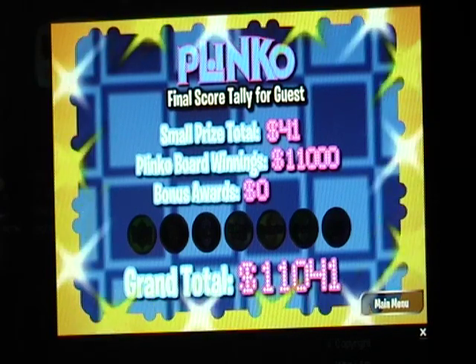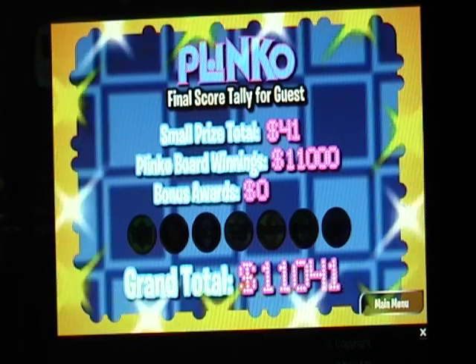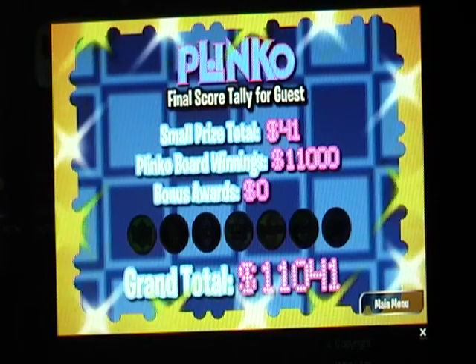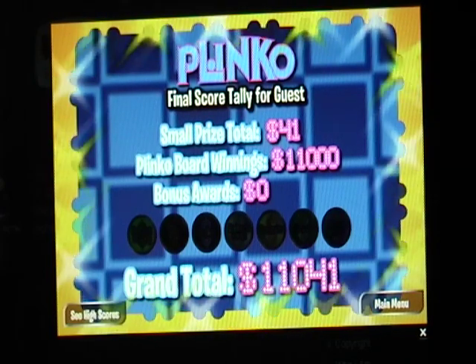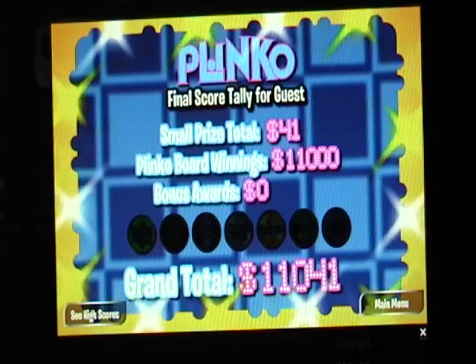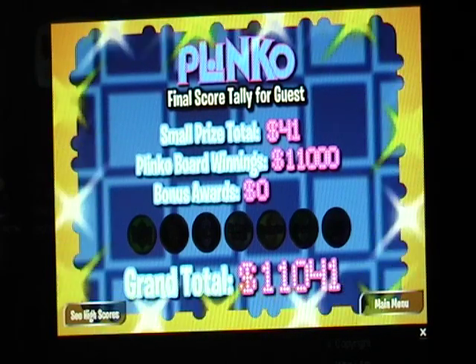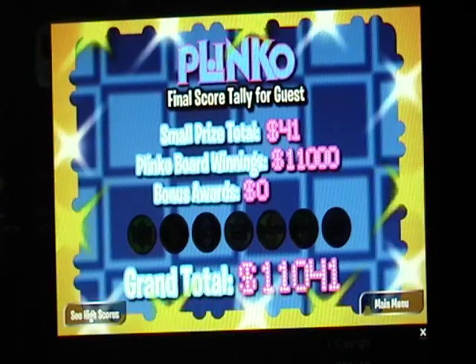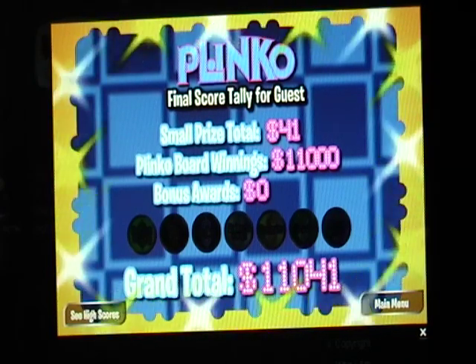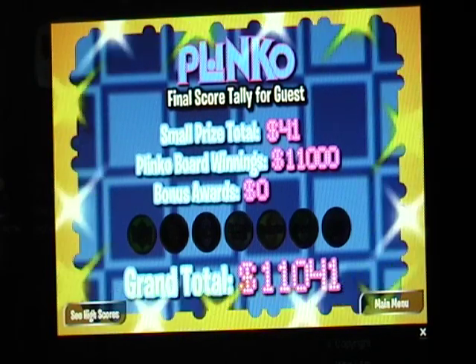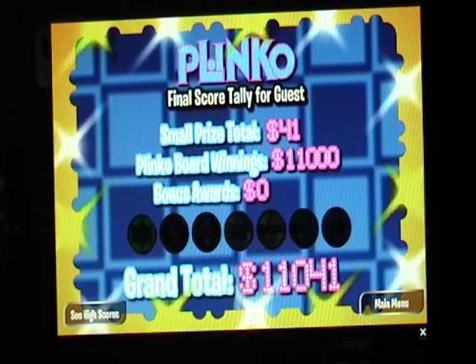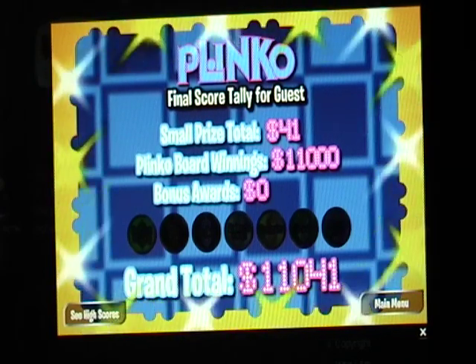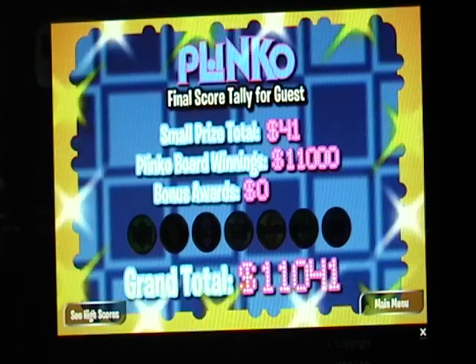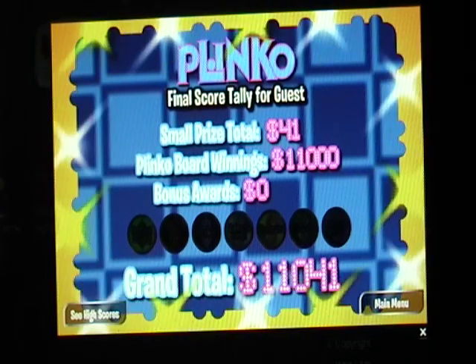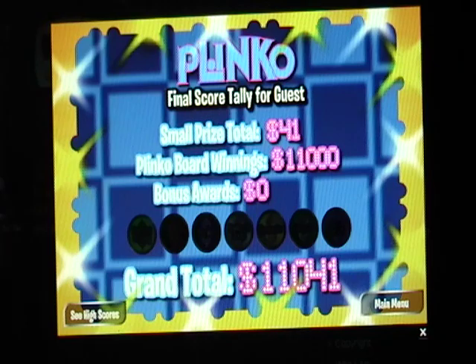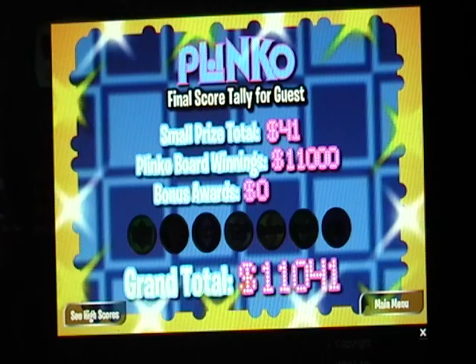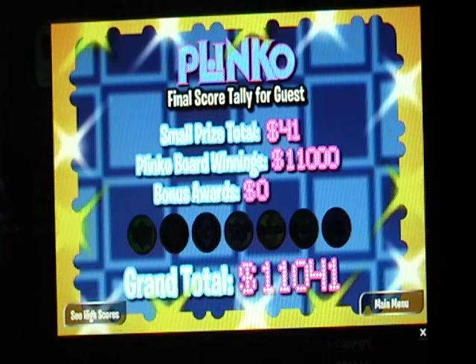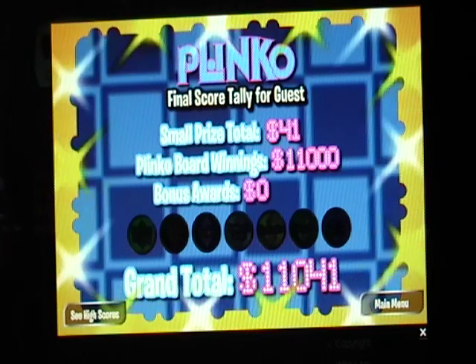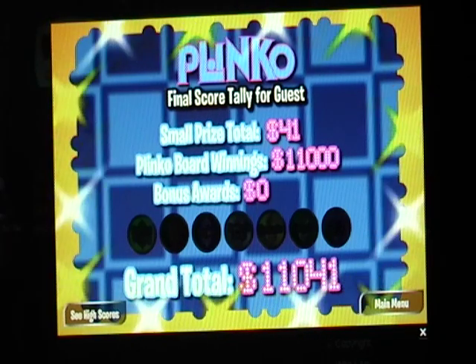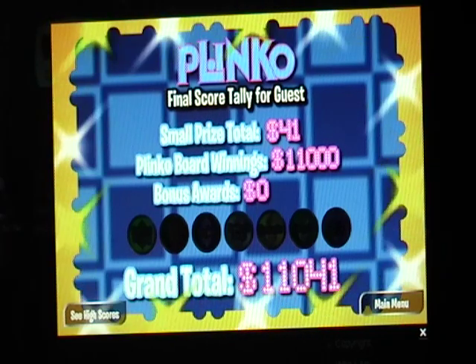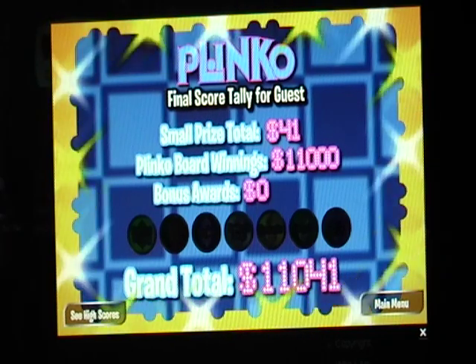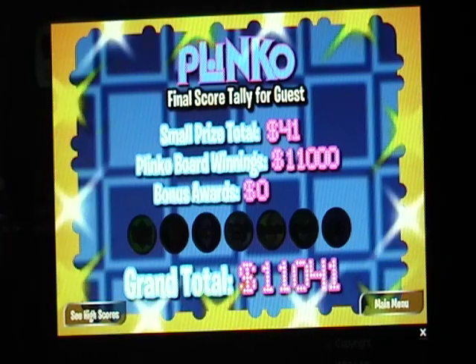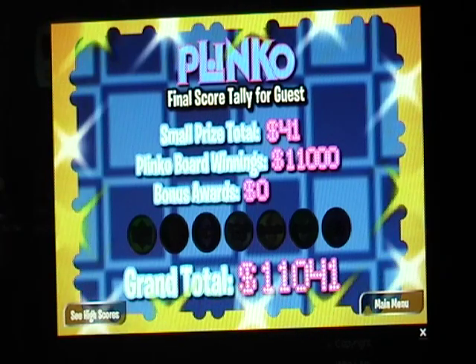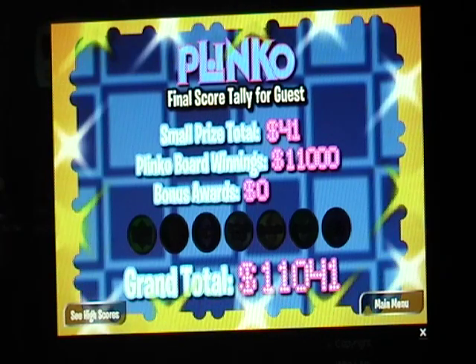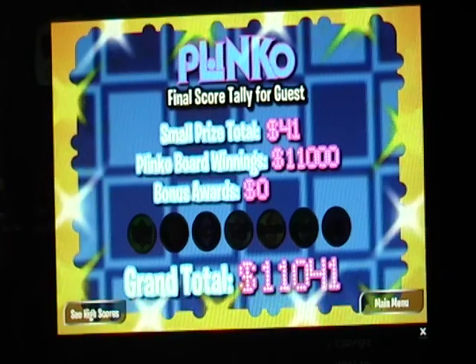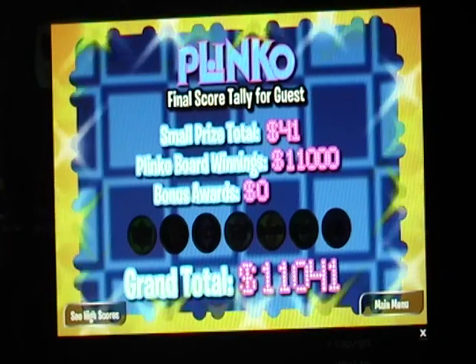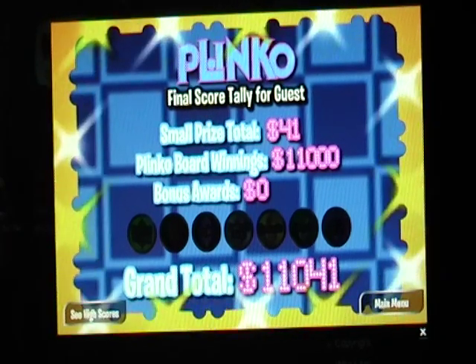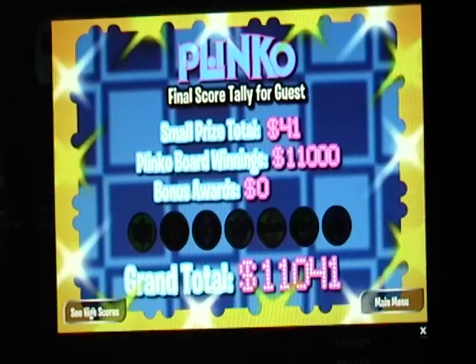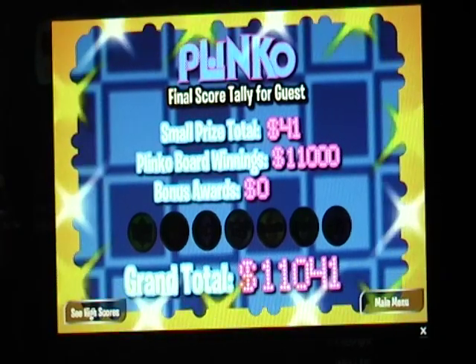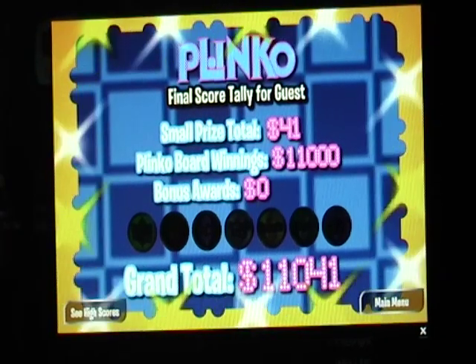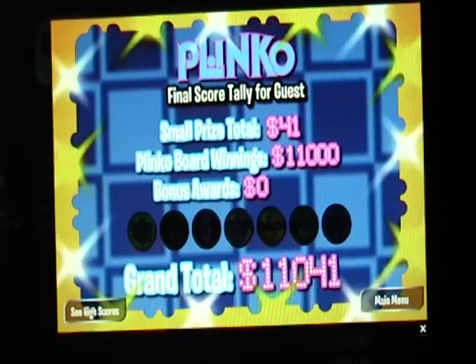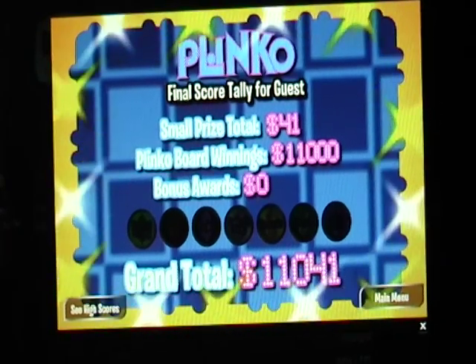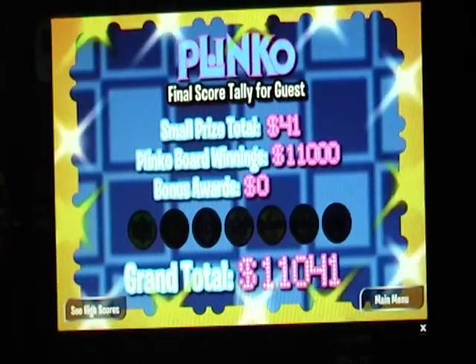Thanks guys for watching the brand new Plinko here on TZMTV Channel 18. Don't forget to get pets spayed or neutered. I'm the Zachman18. Thanks for watching. Bye-bye.